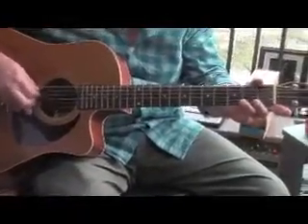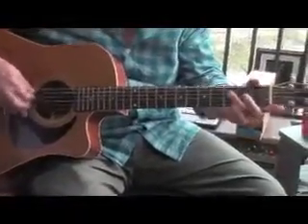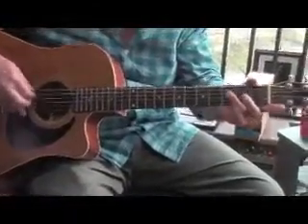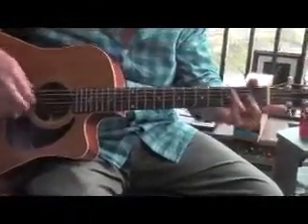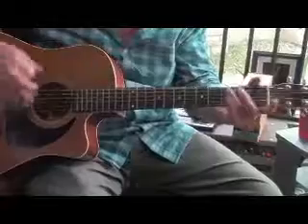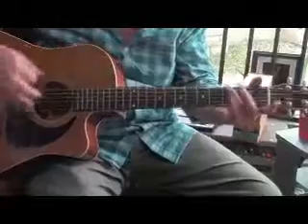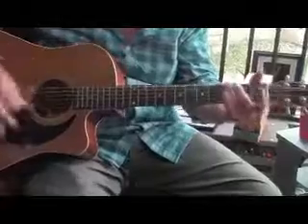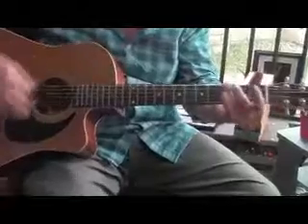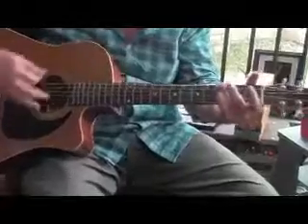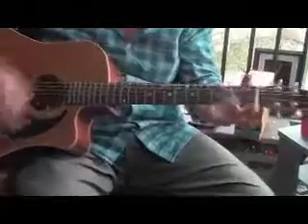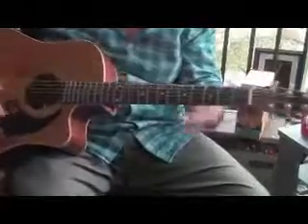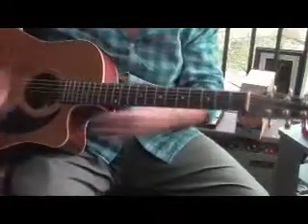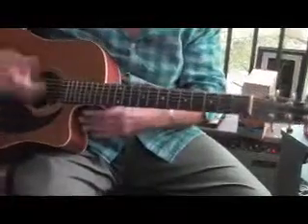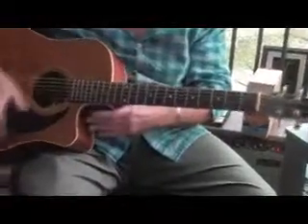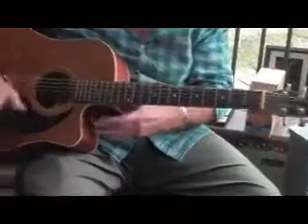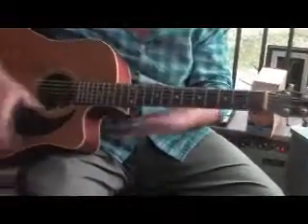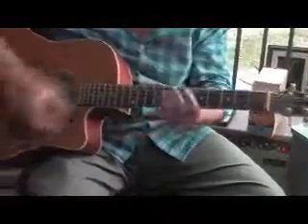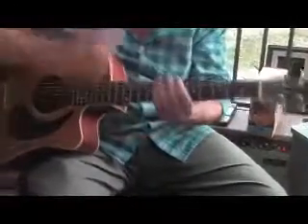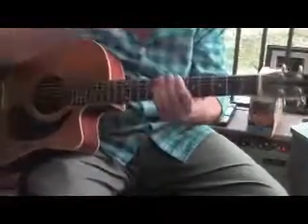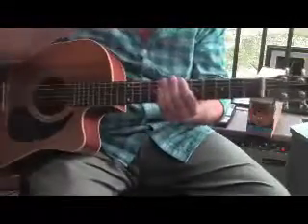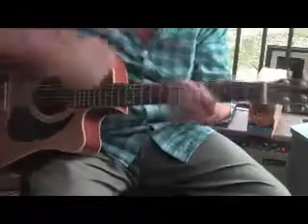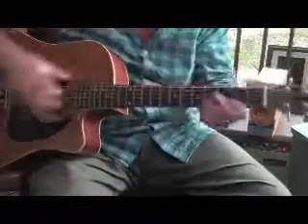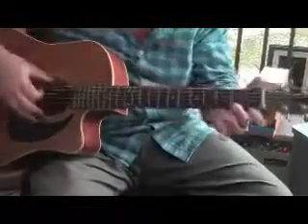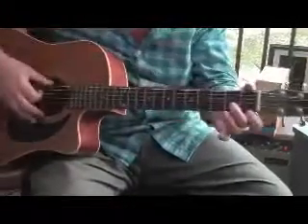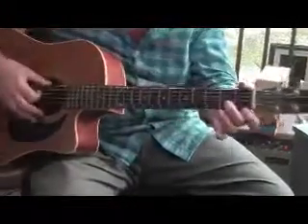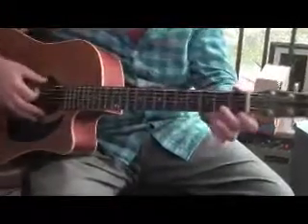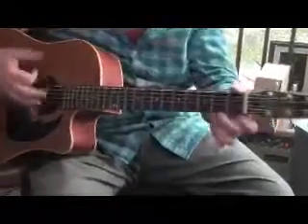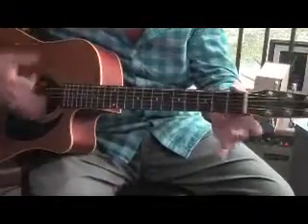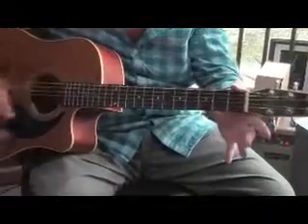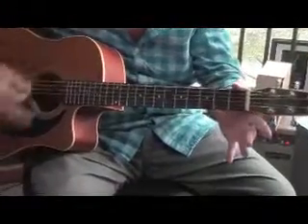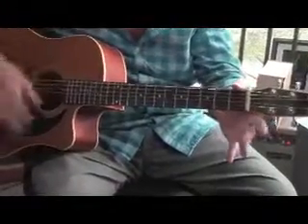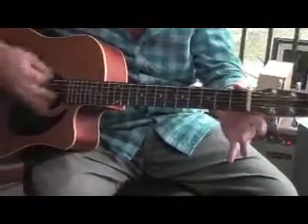One, two, three, and four. The other thing was these chords — they were open.